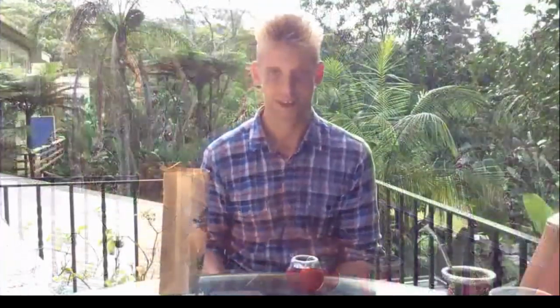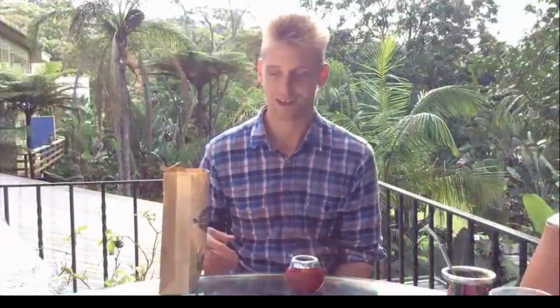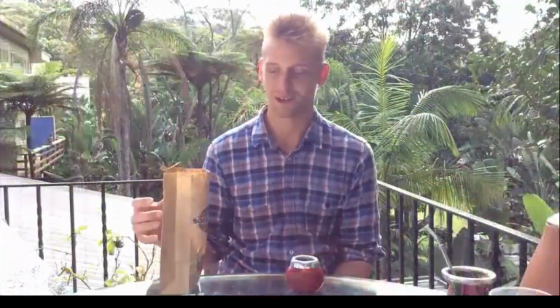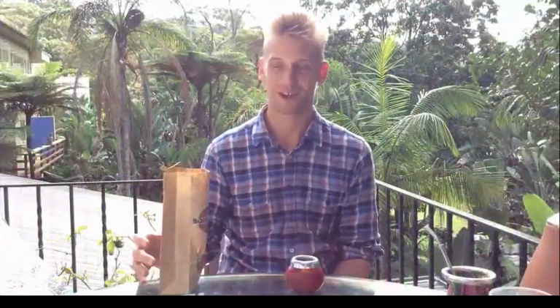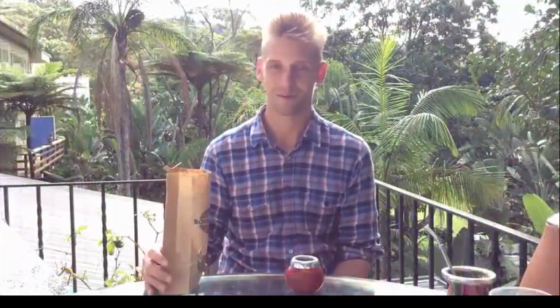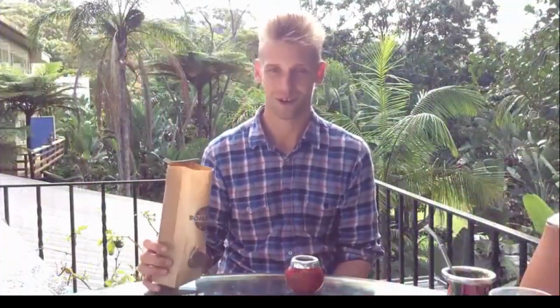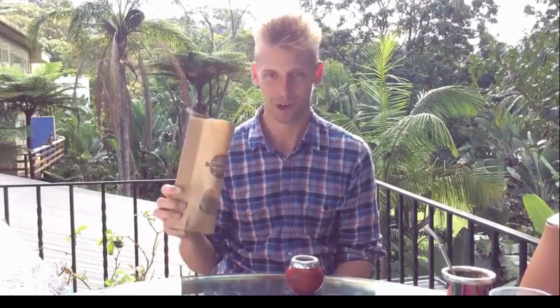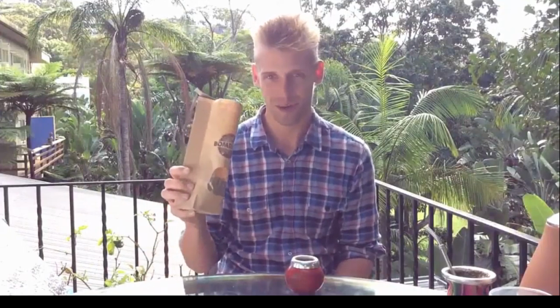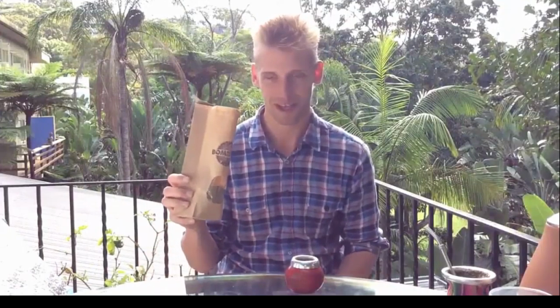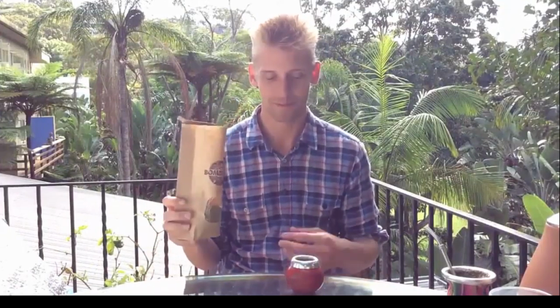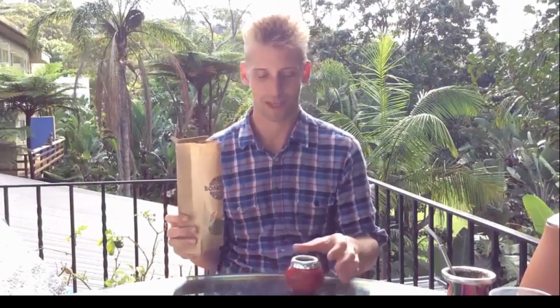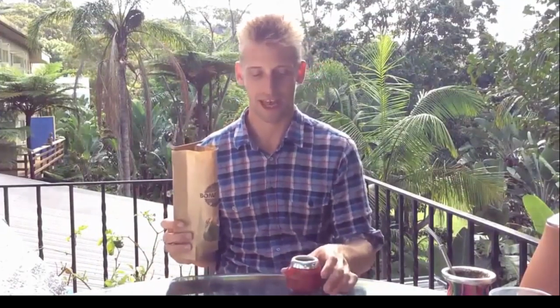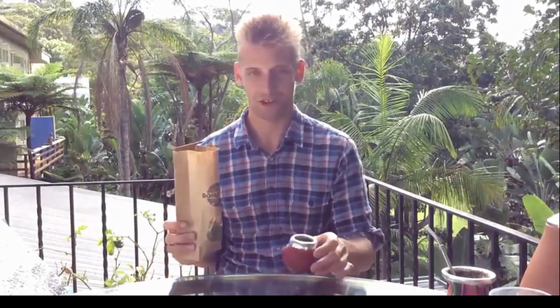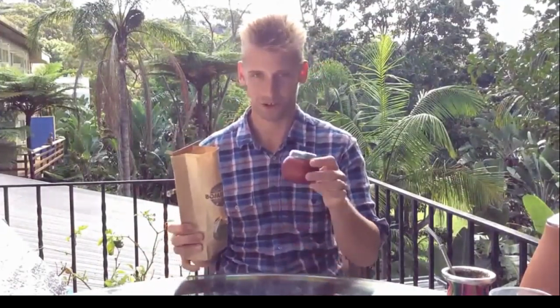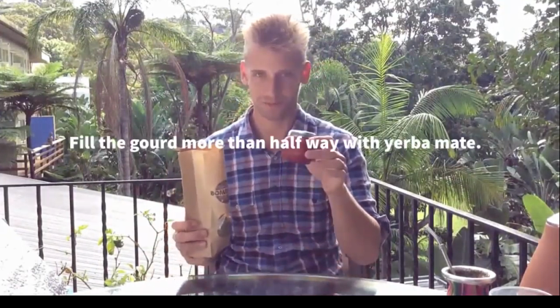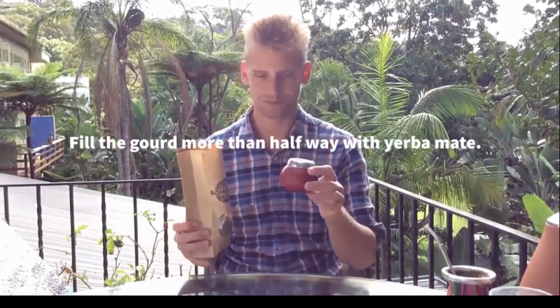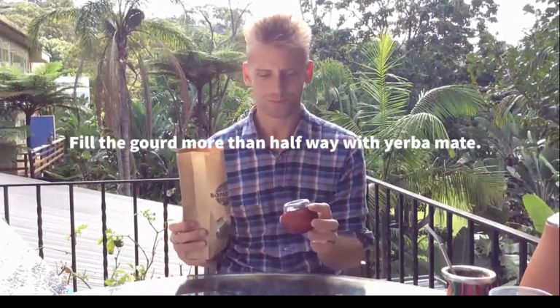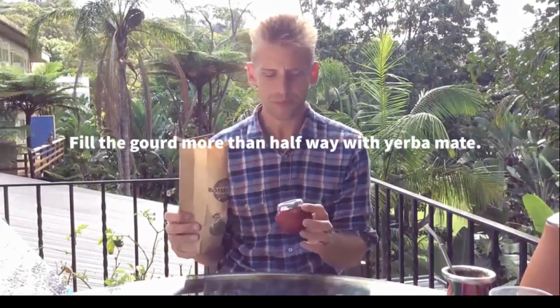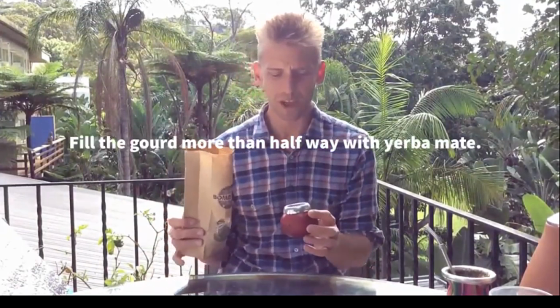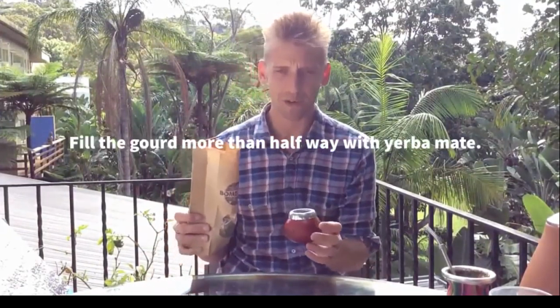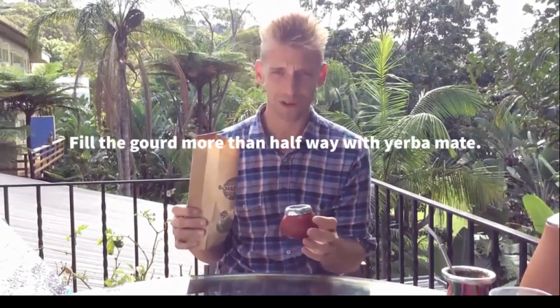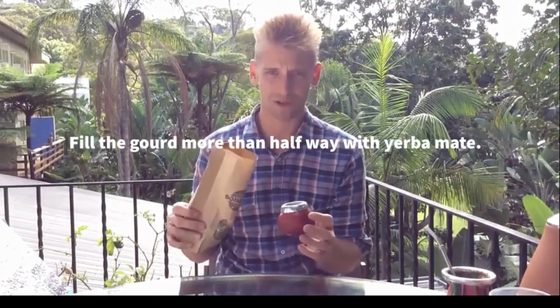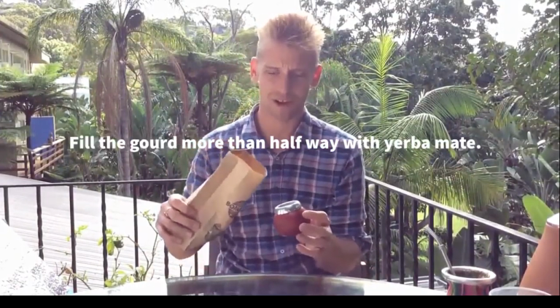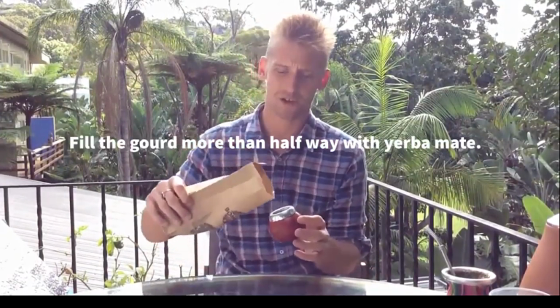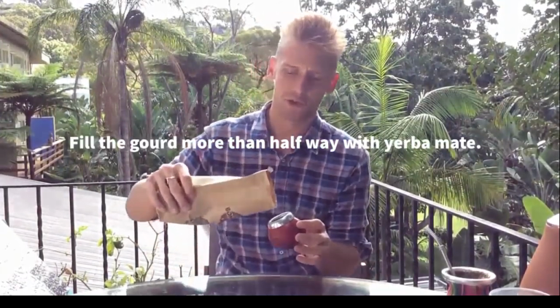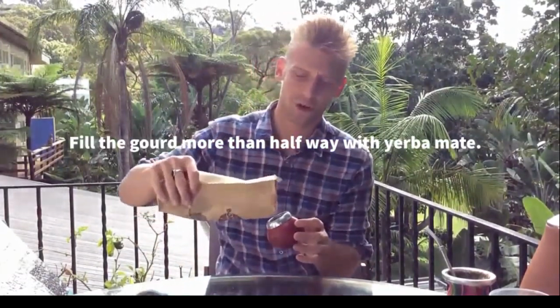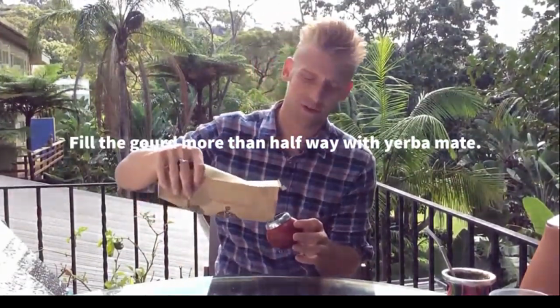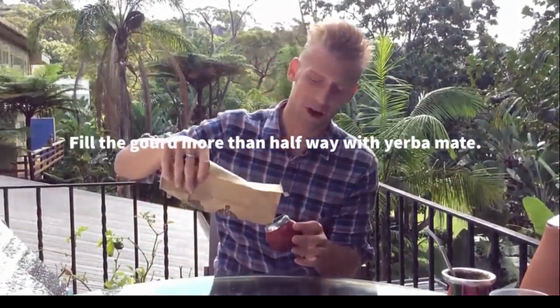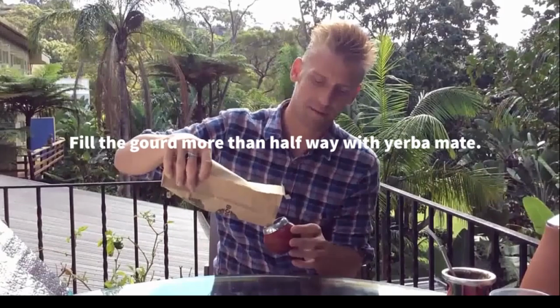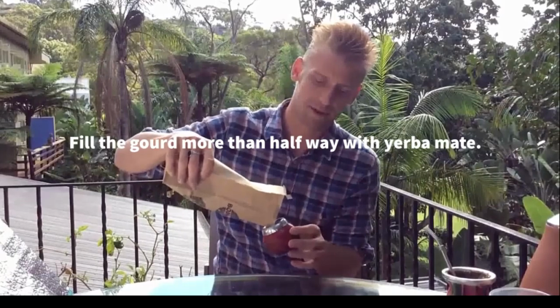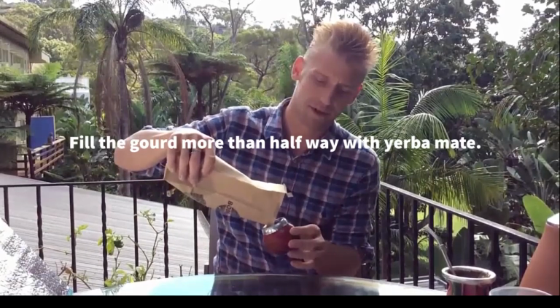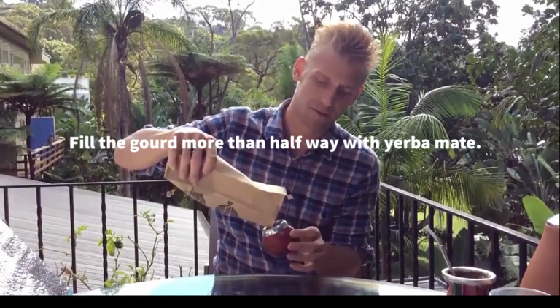Grab your yerba mate and your gourd, and fill it to around two thirds of the way up to the top.